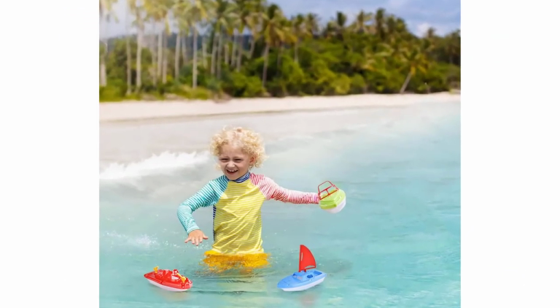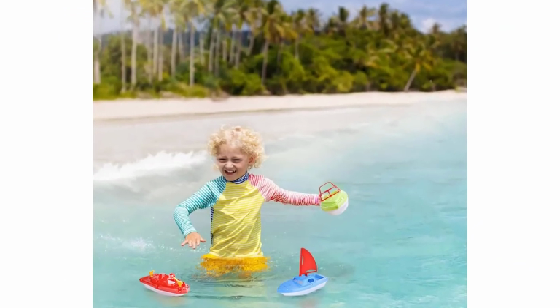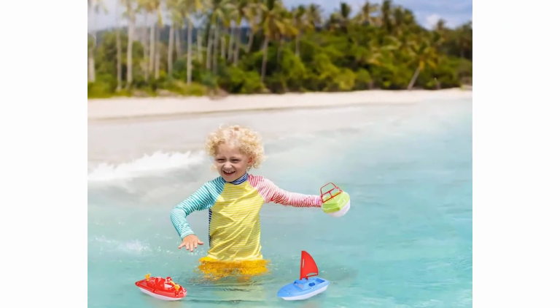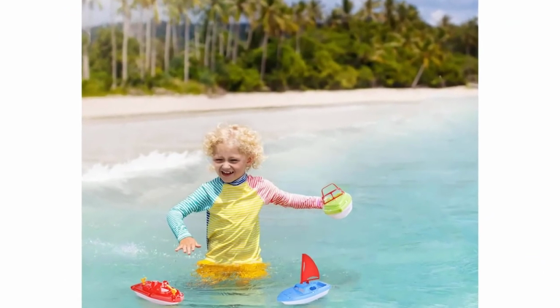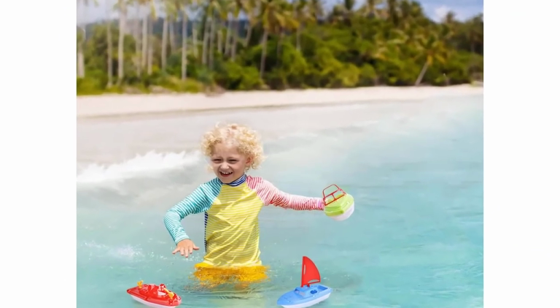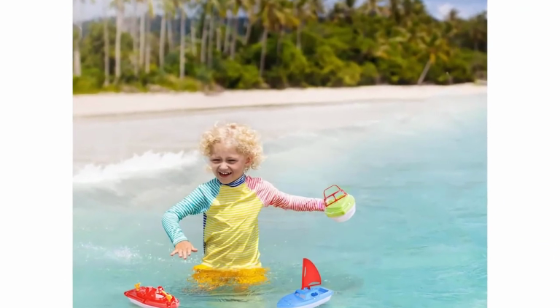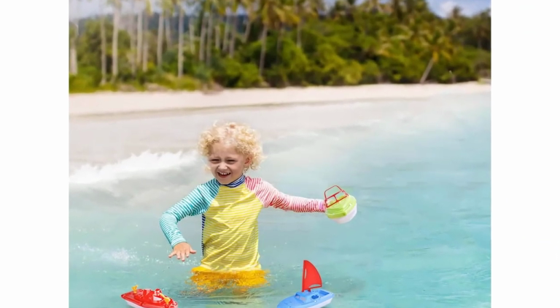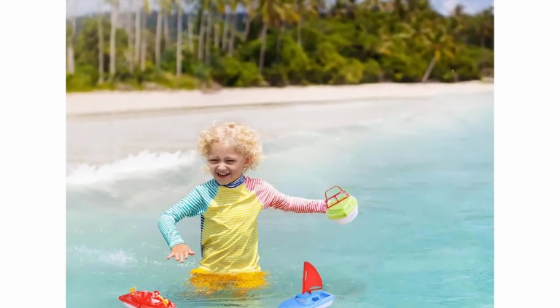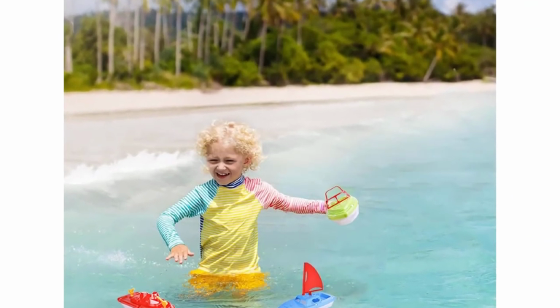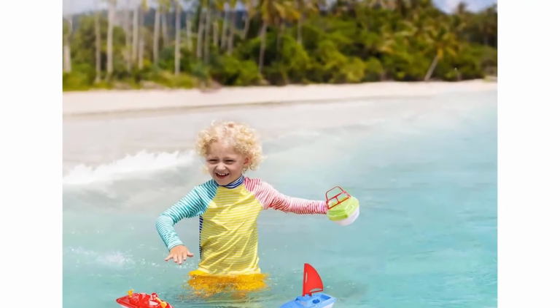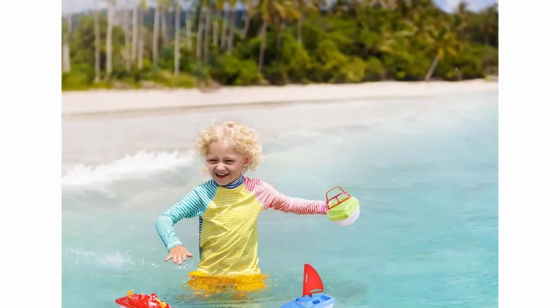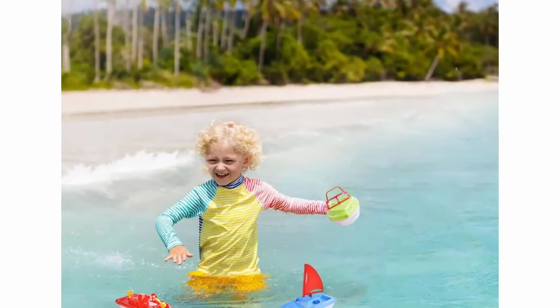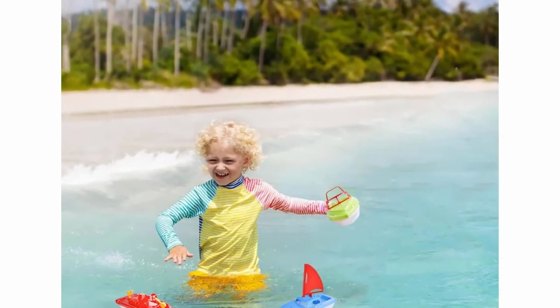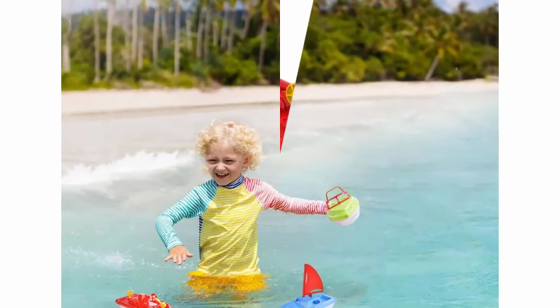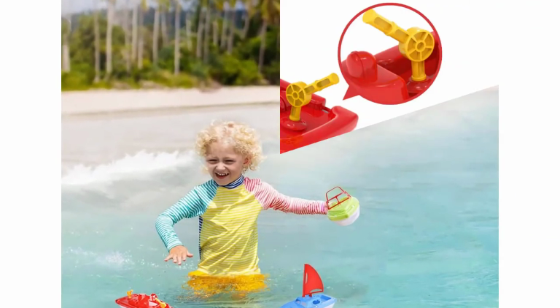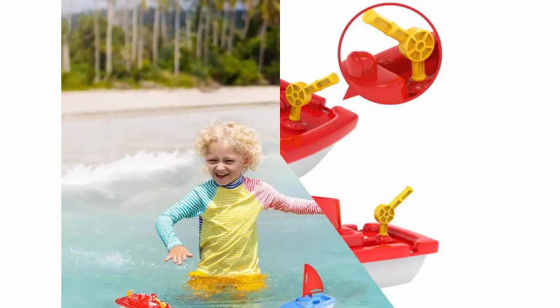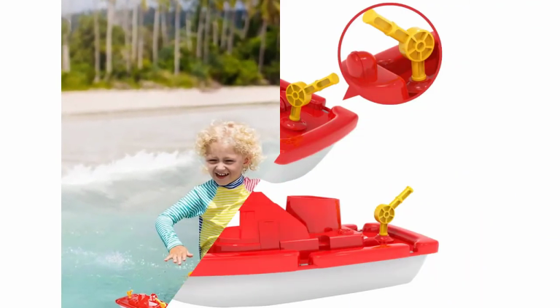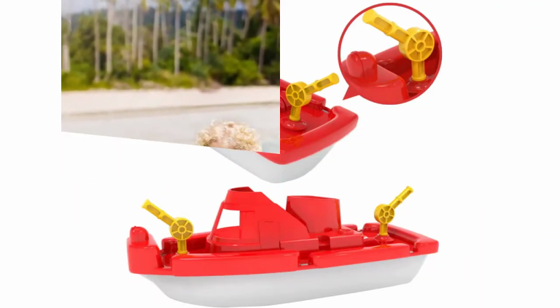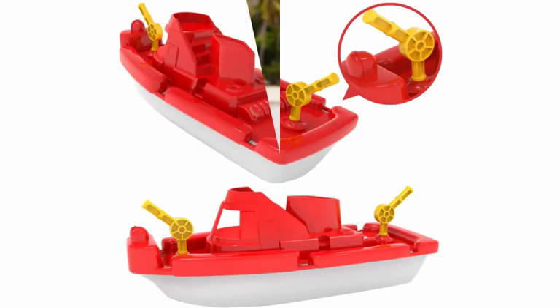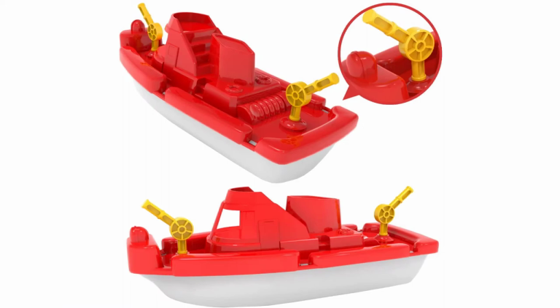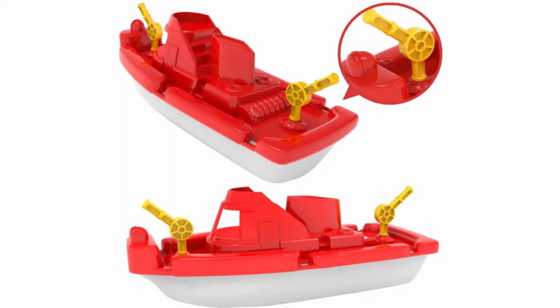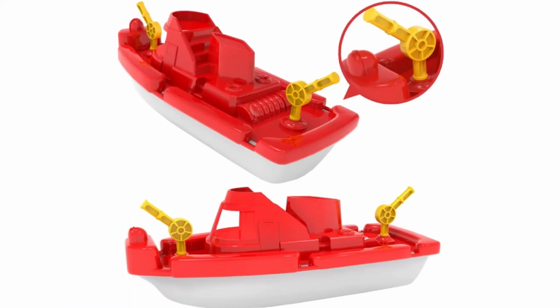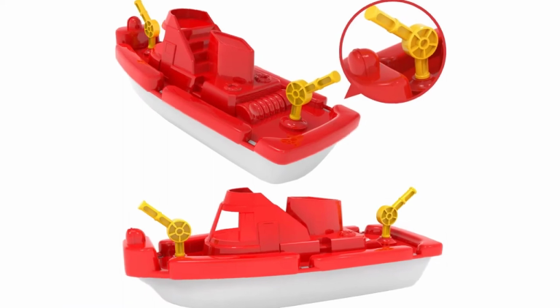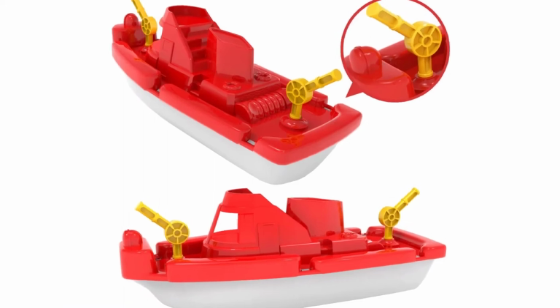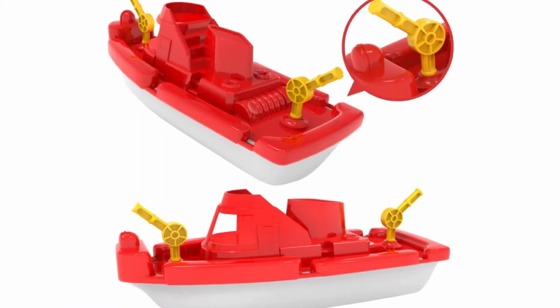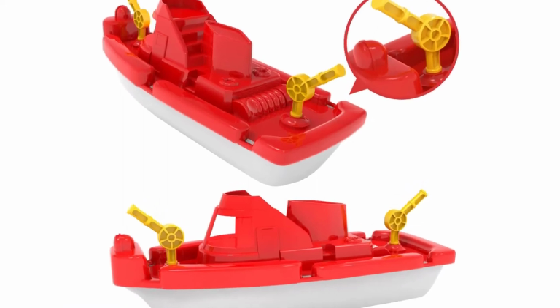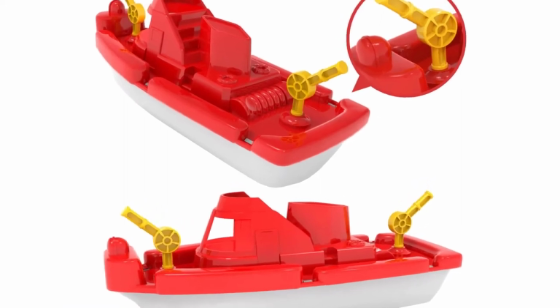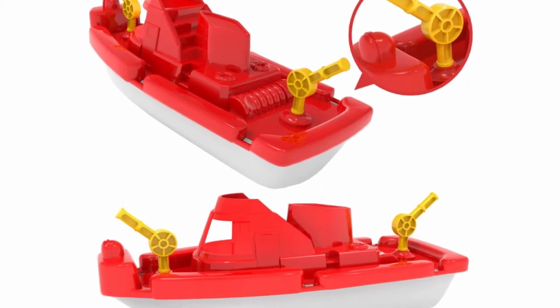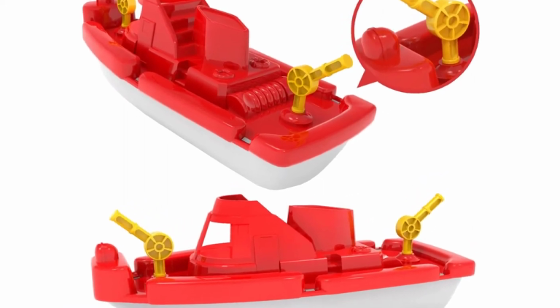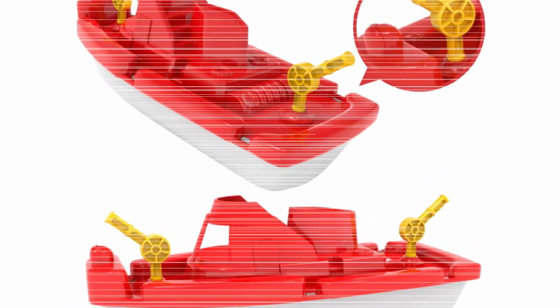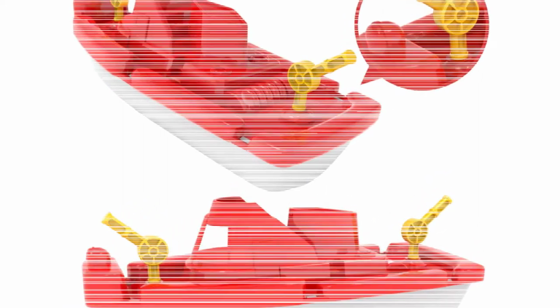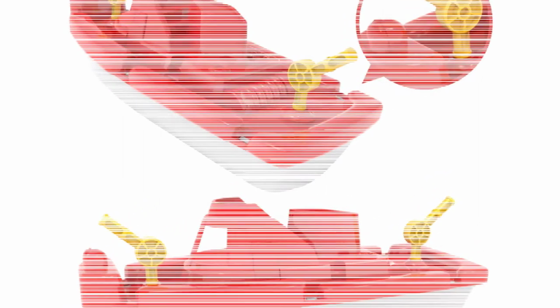Perfect to use the bath toy boat set as birthday party favors and carnival prizes. A perfect birthday gift for boys and girls.